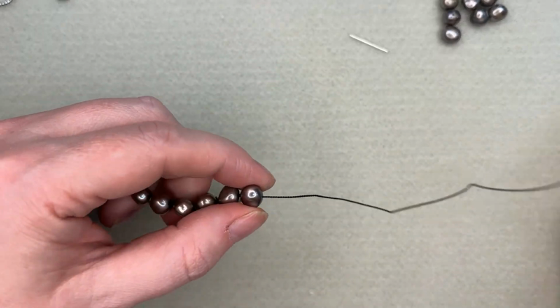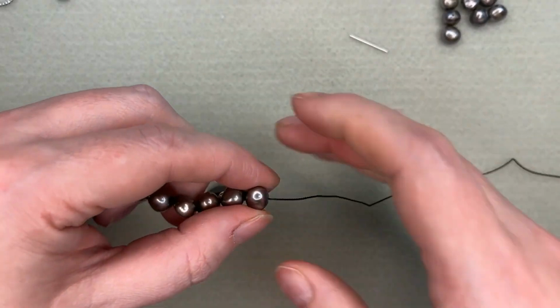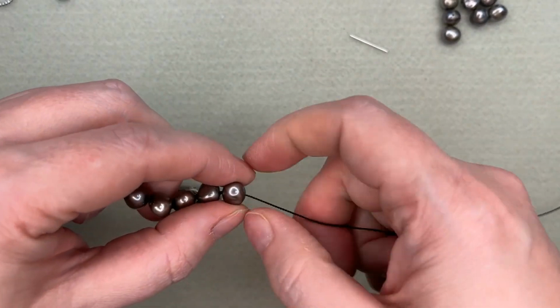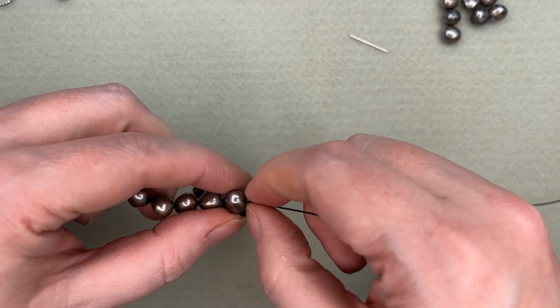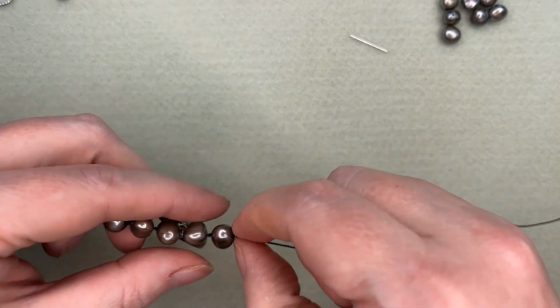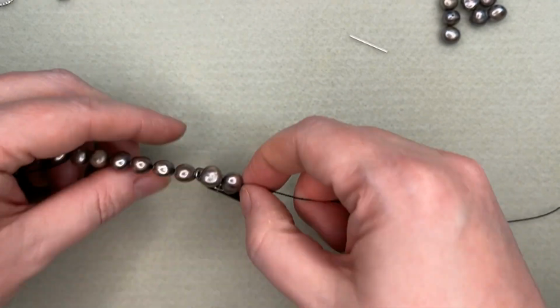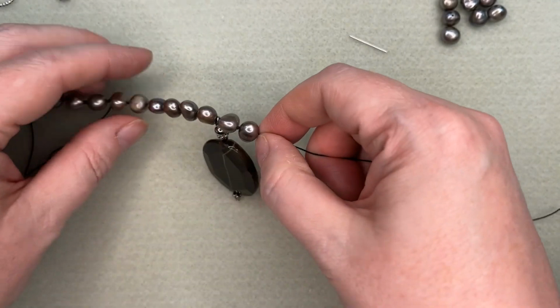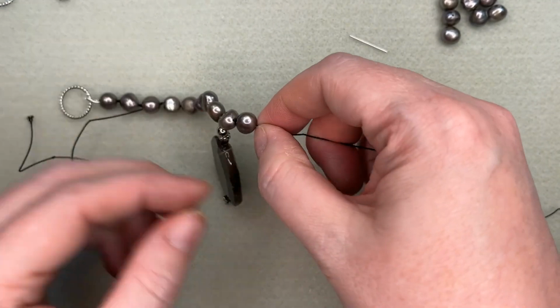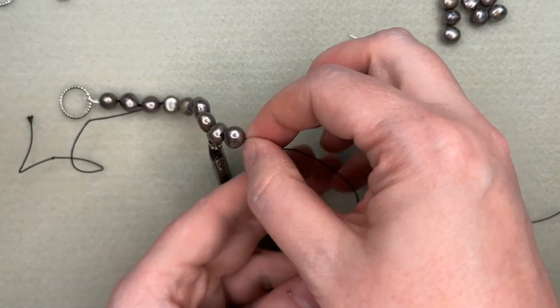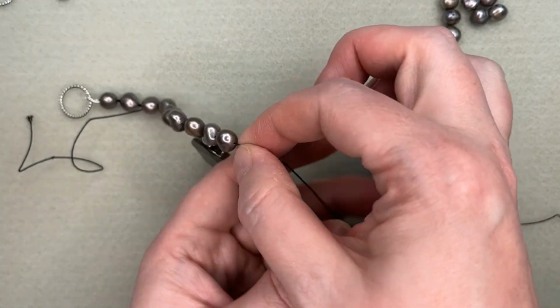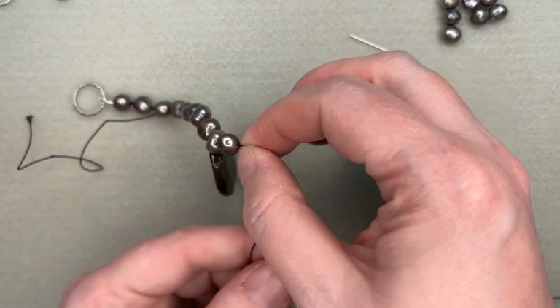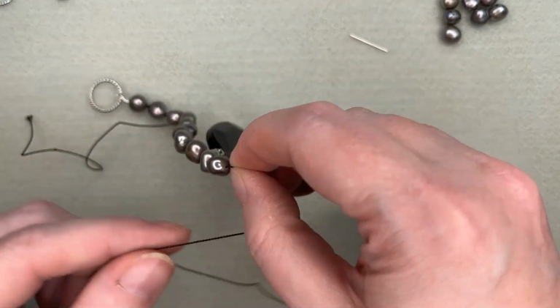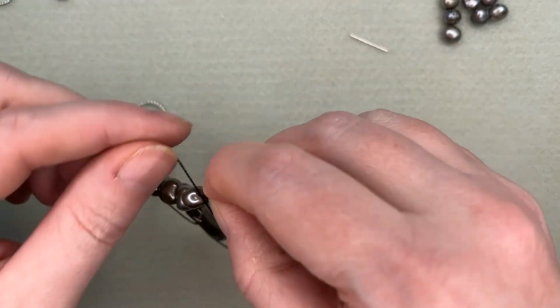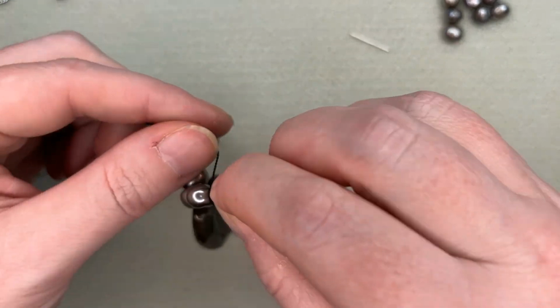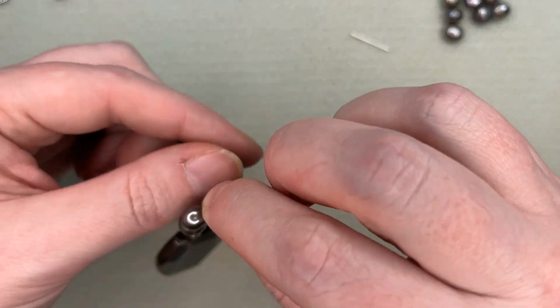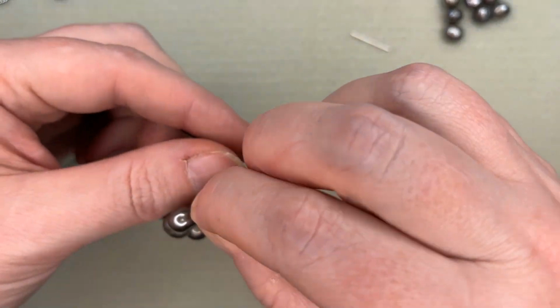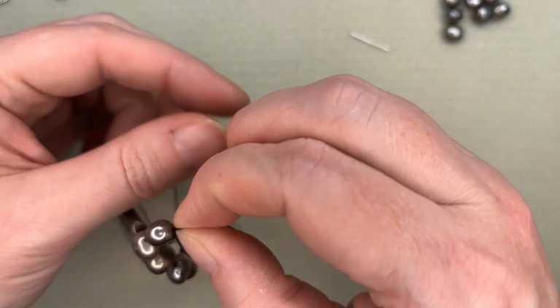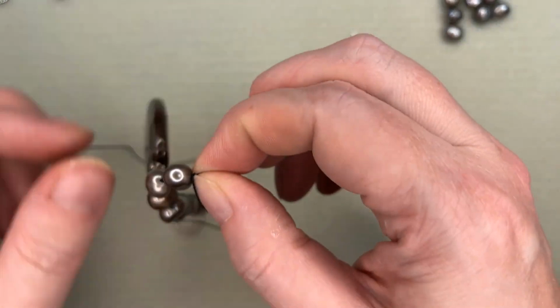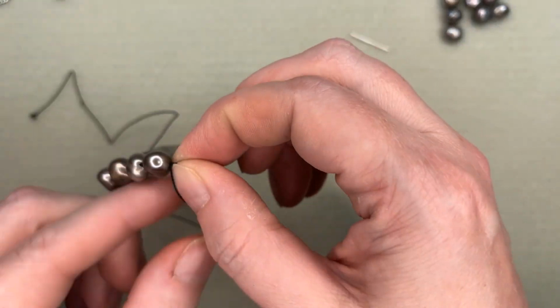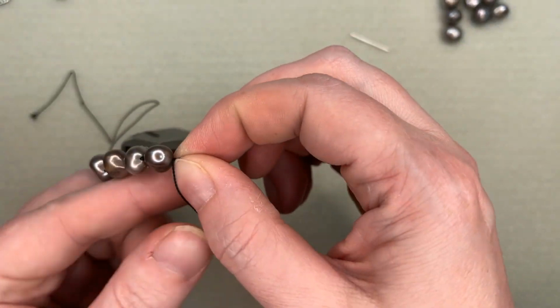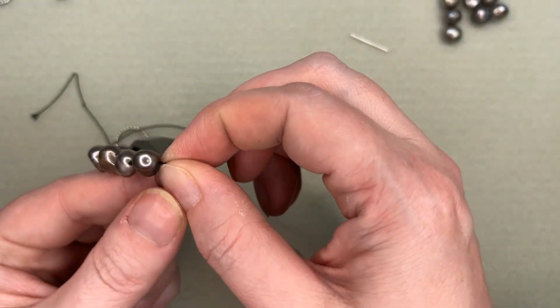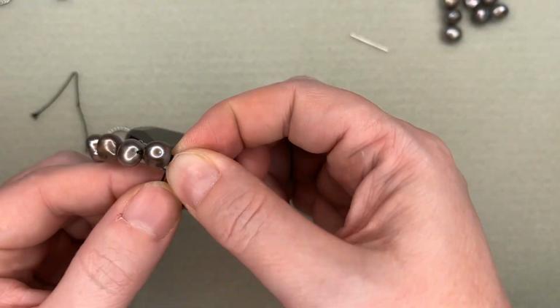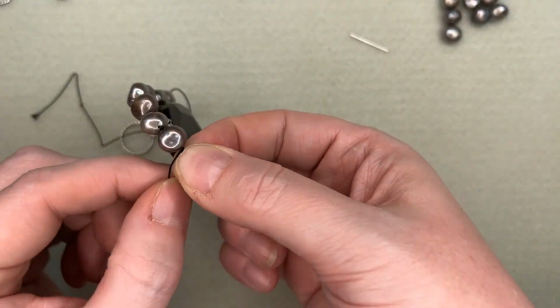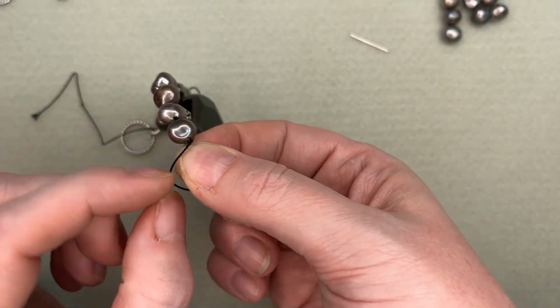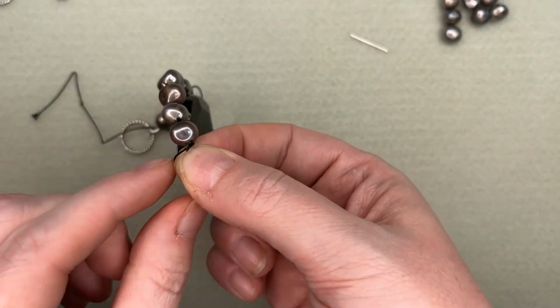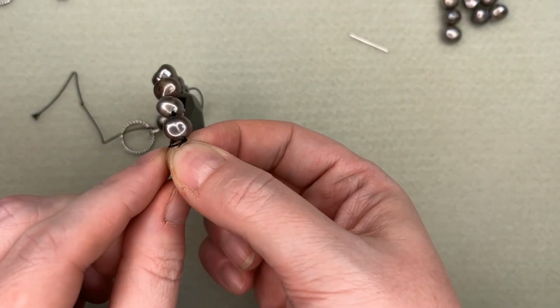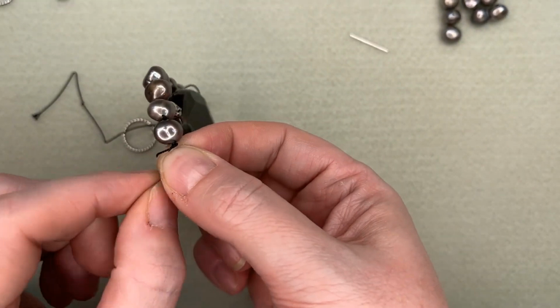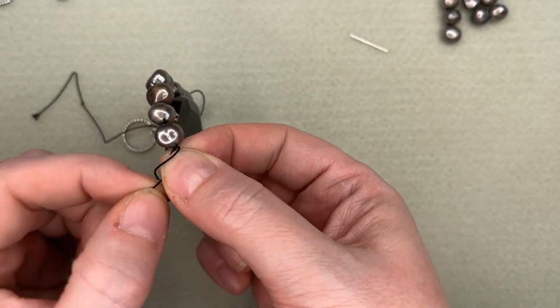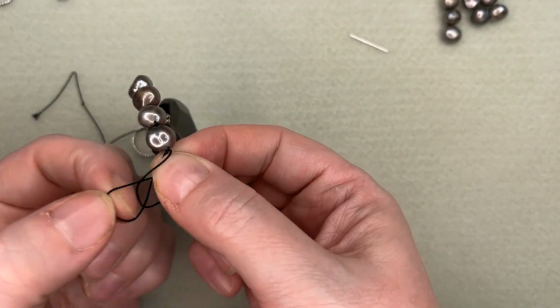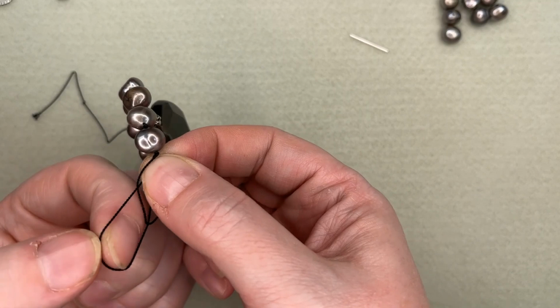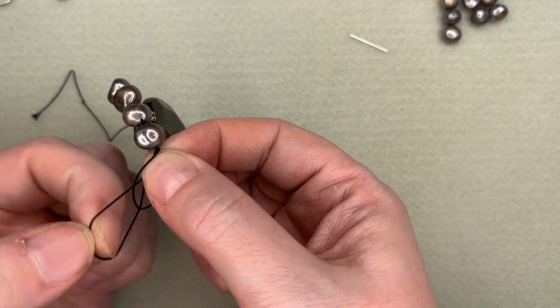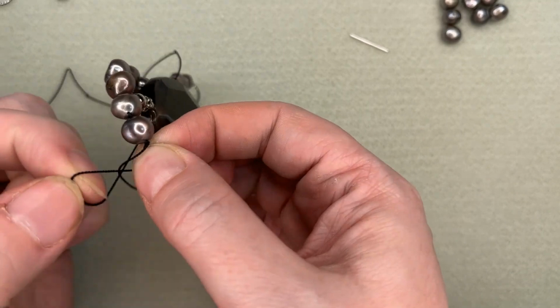Just give me a moment to get a few beads on here and then we'll get to the other side with that French wire and show you how to do the other one.